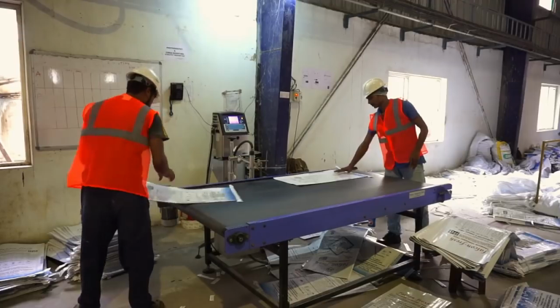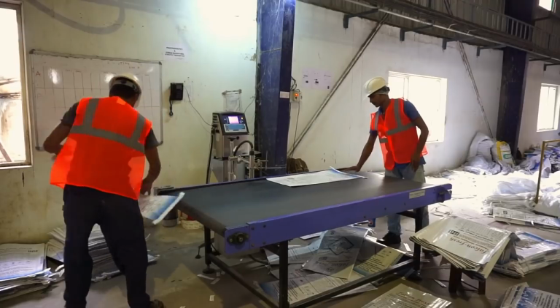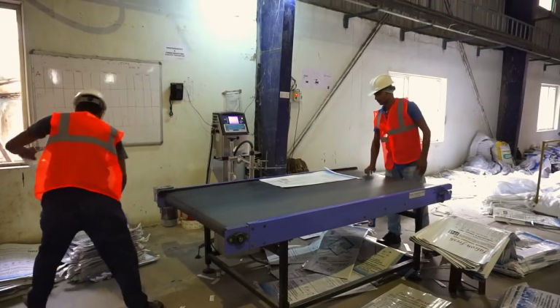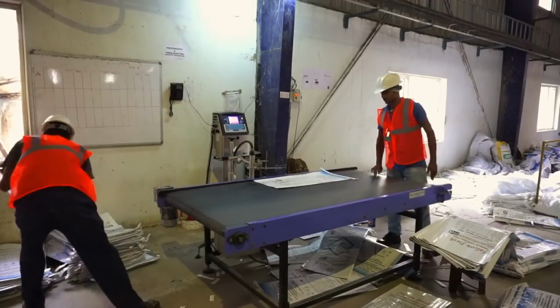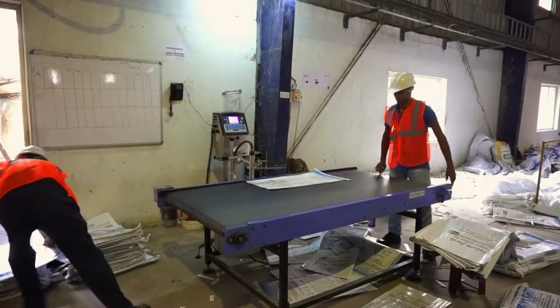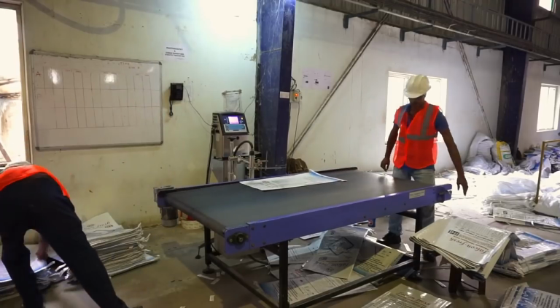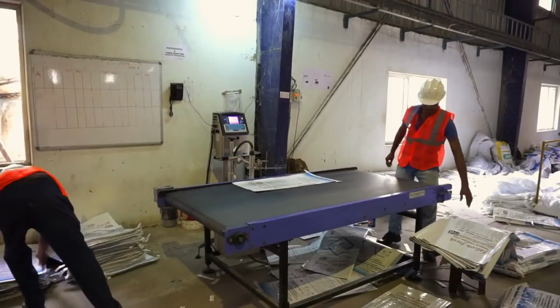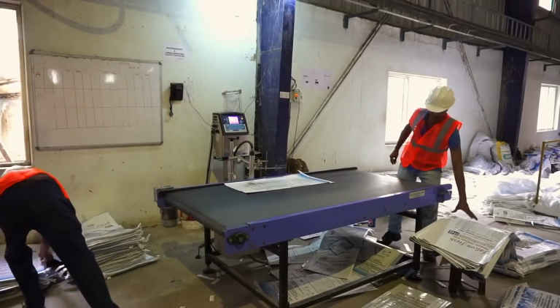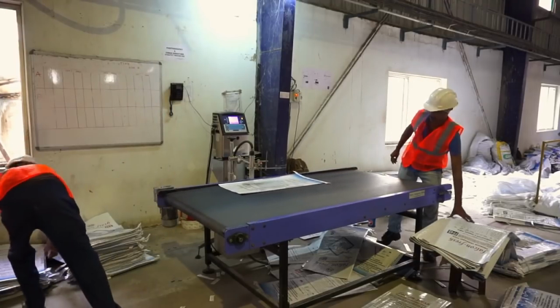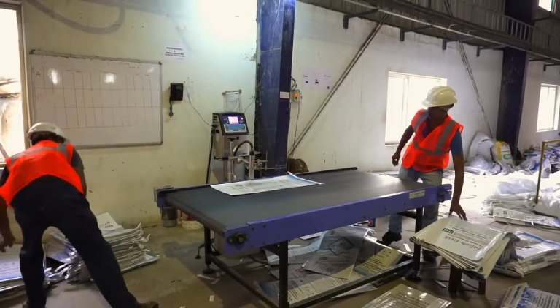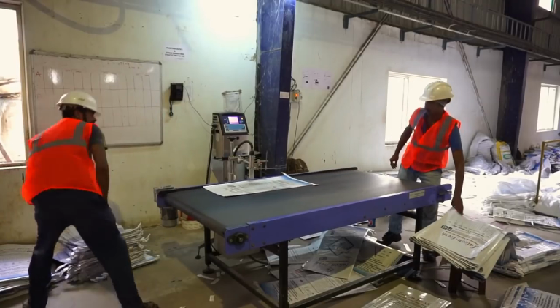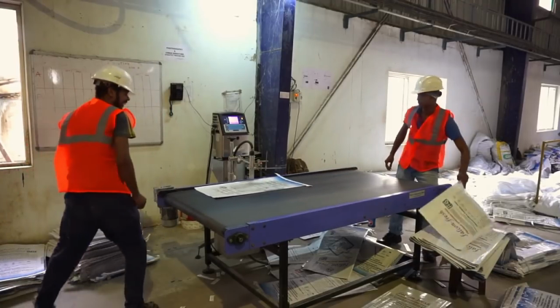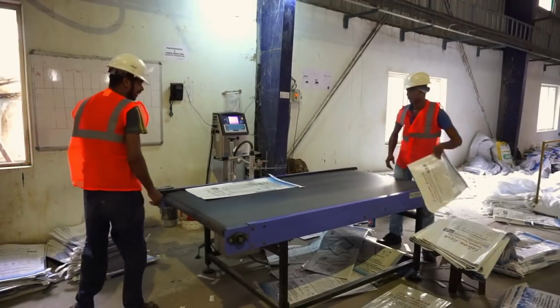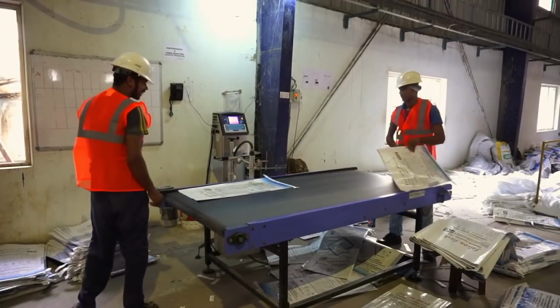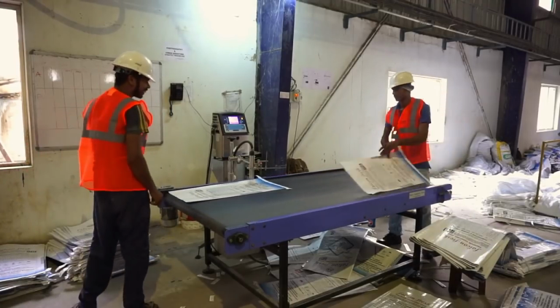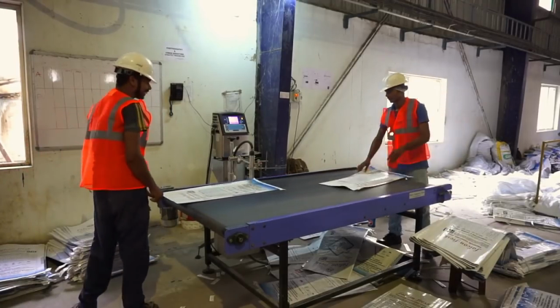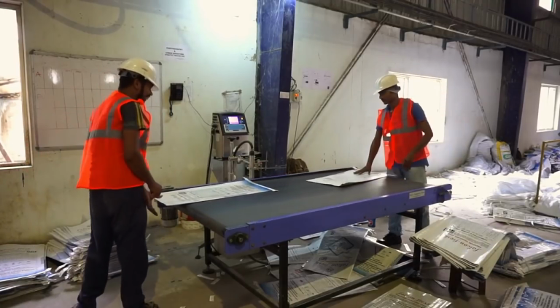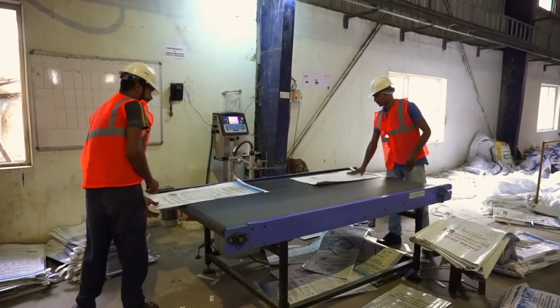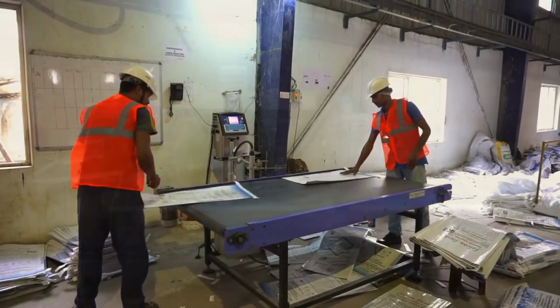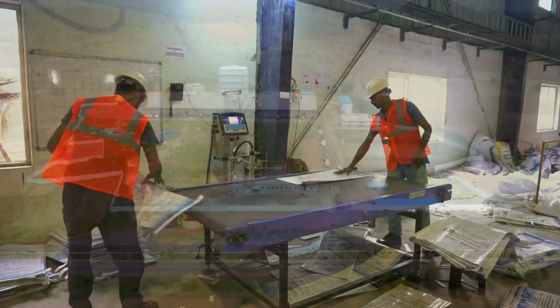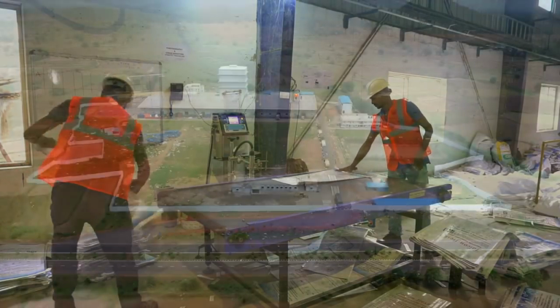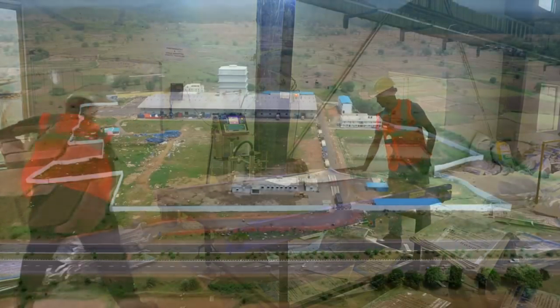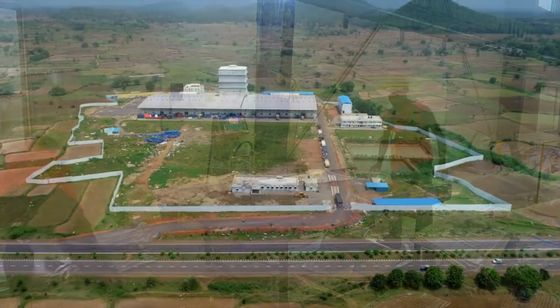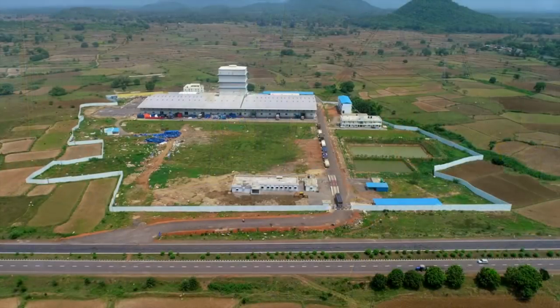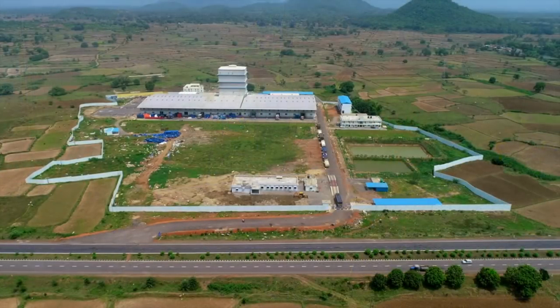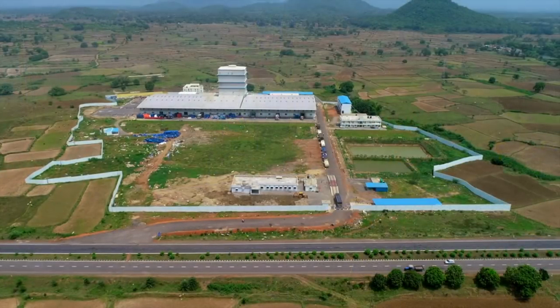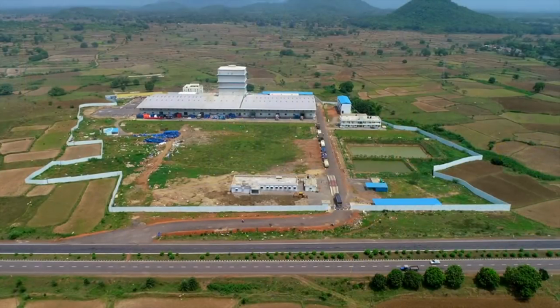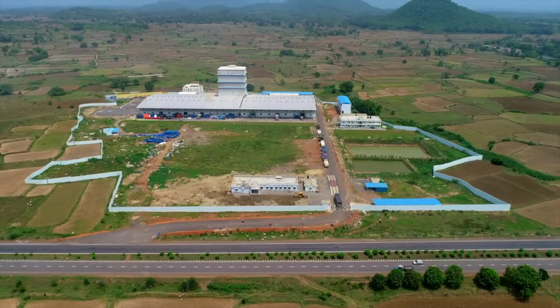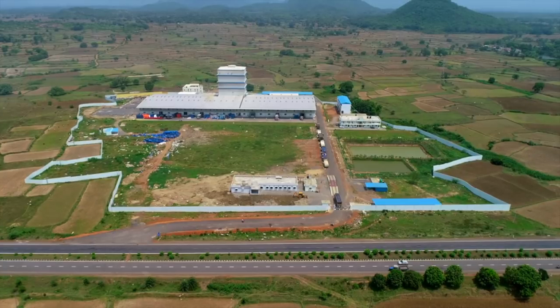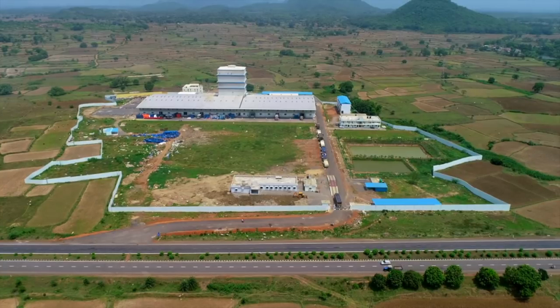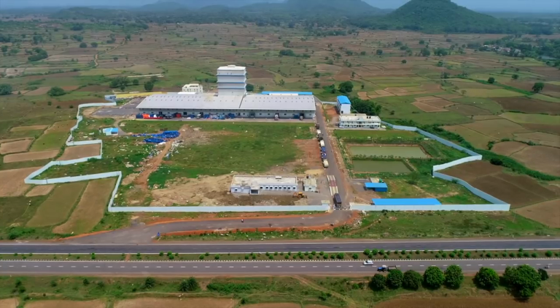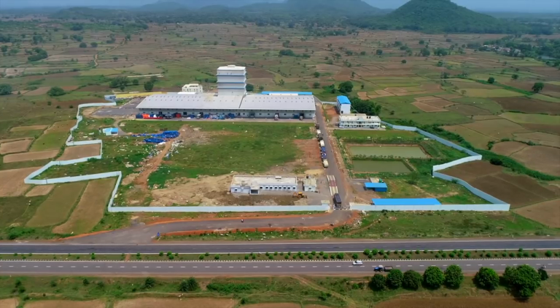At Falcon Feeds, you are assured of the right feed and right technology for a profitable shrimp venture.